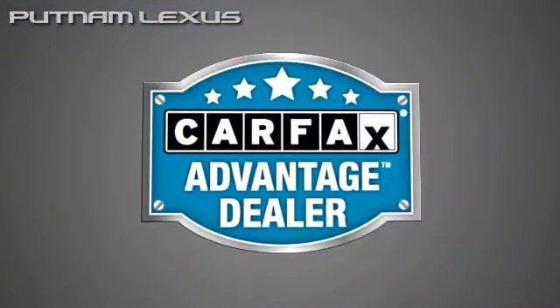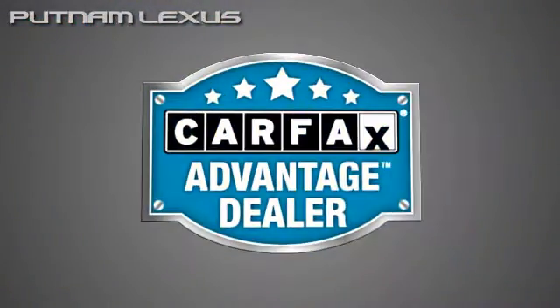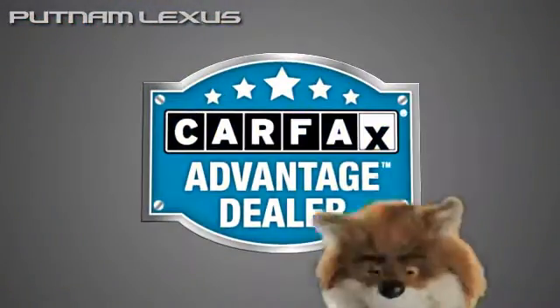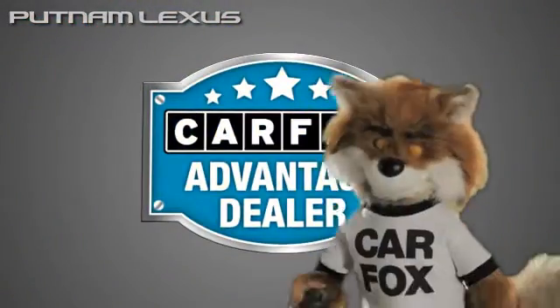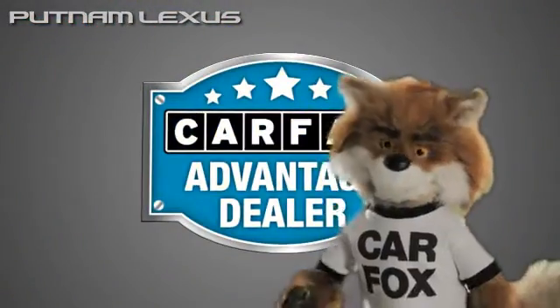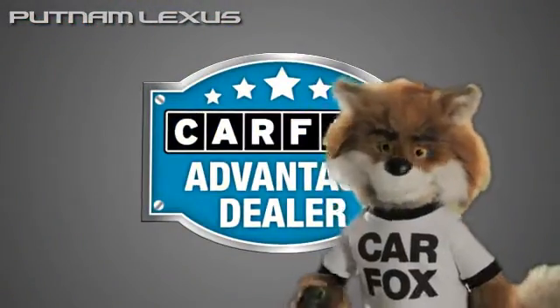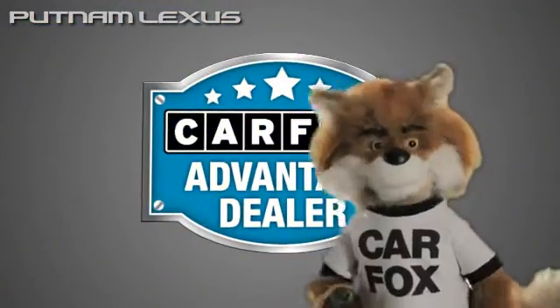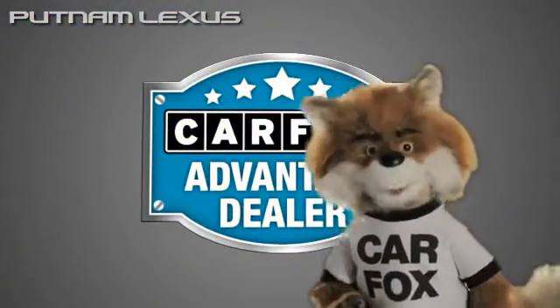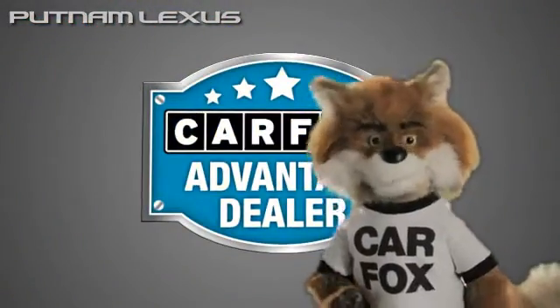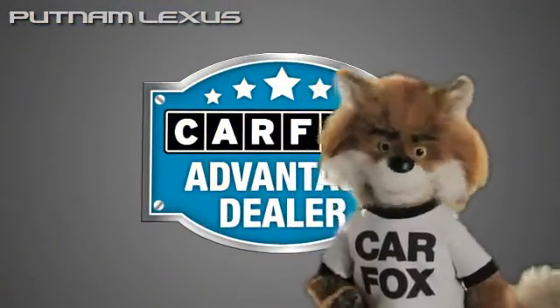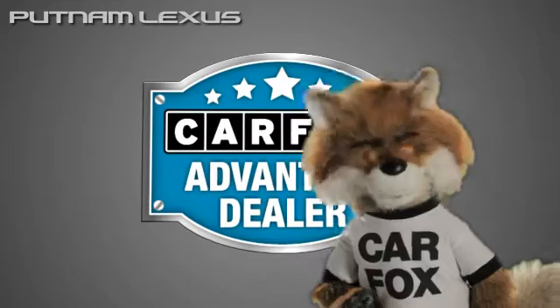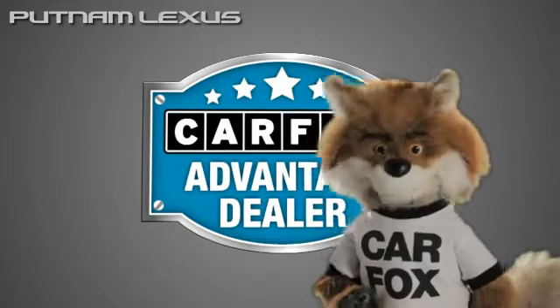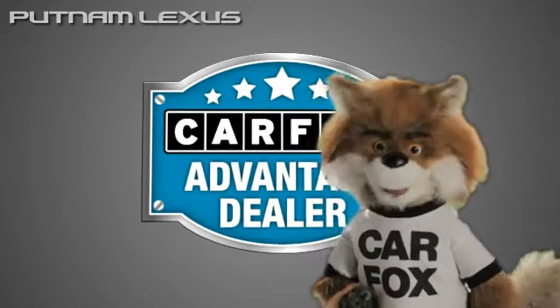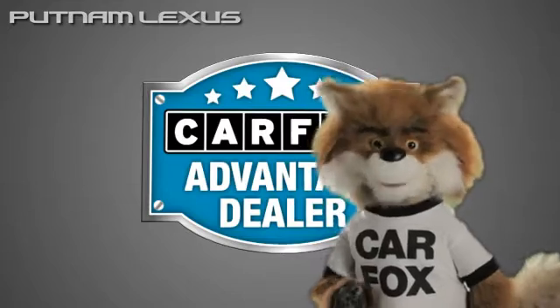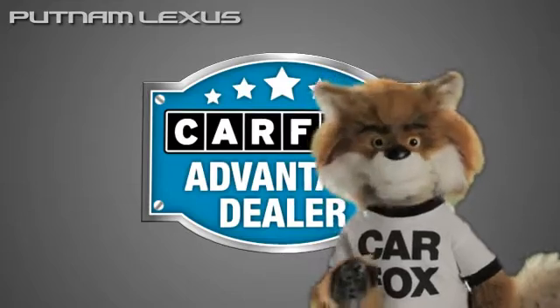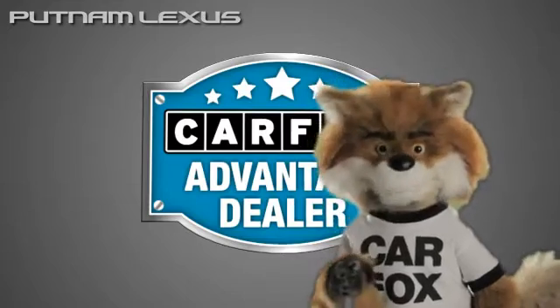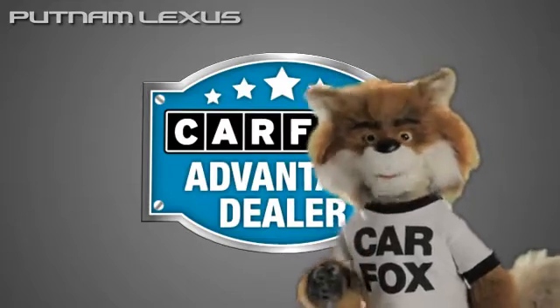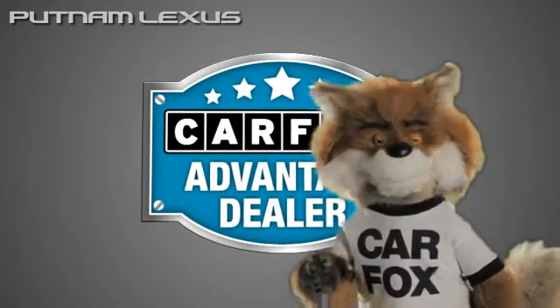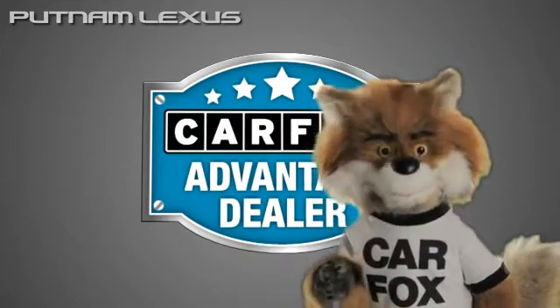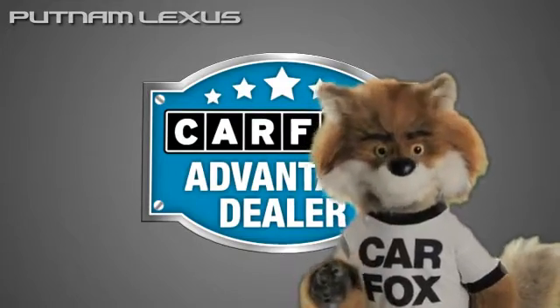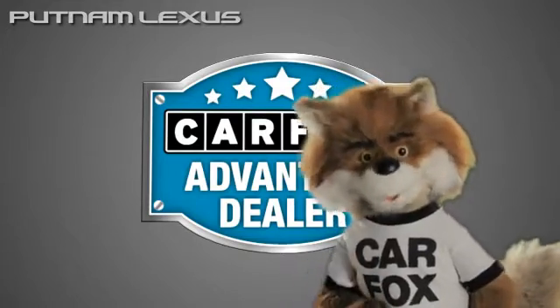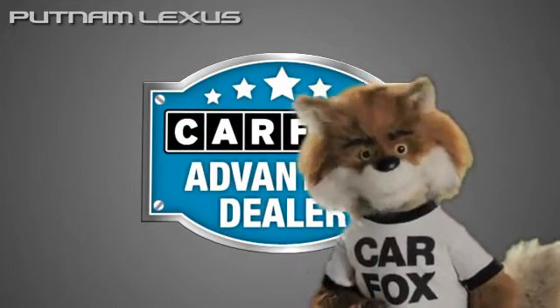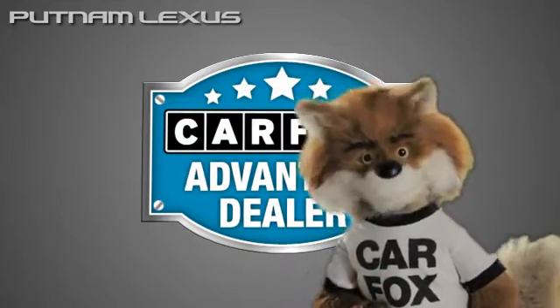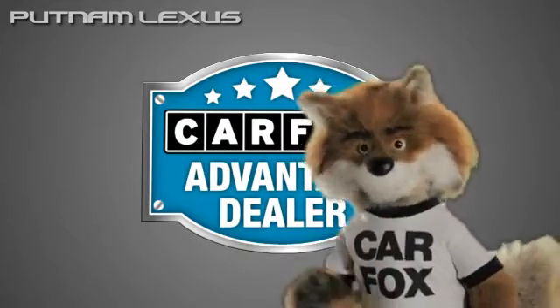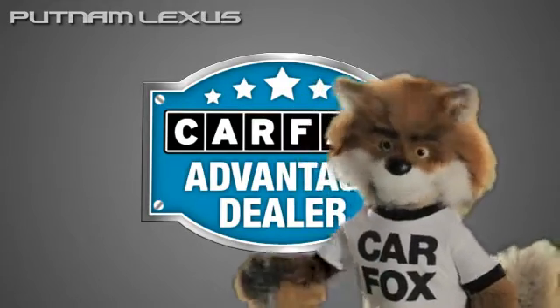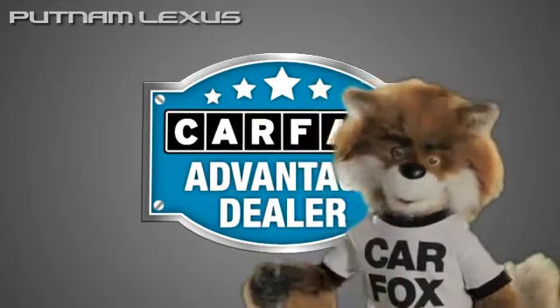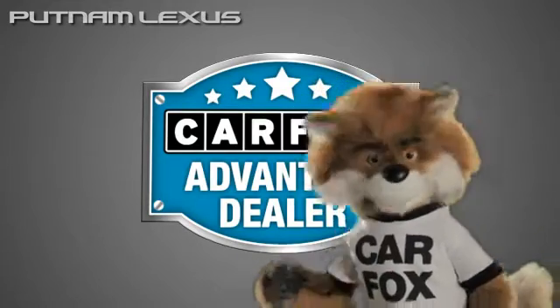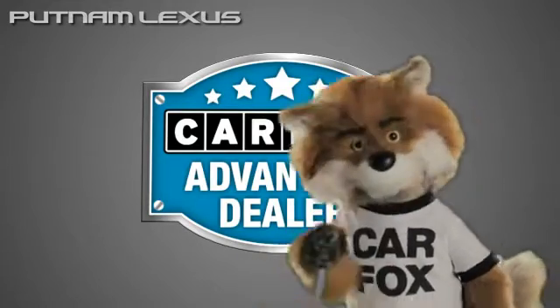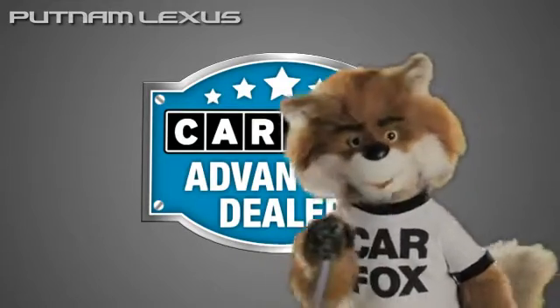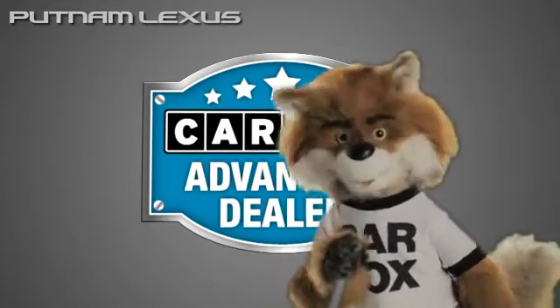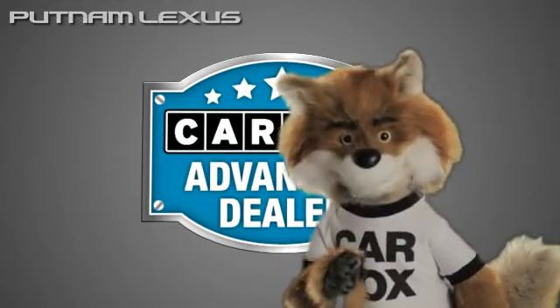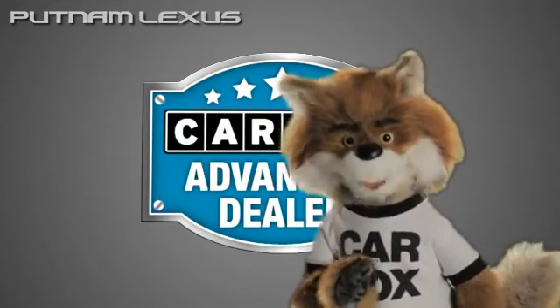Just say show me the Carfax at Putnam Lexus, a Carfax Advantage dealer.